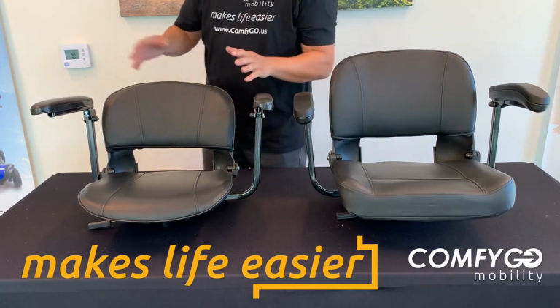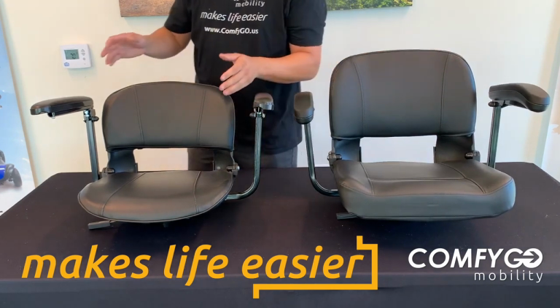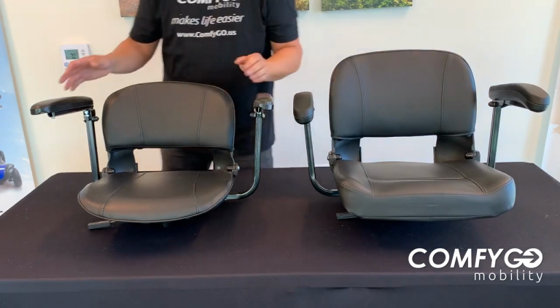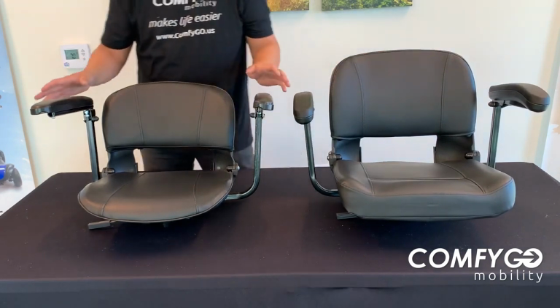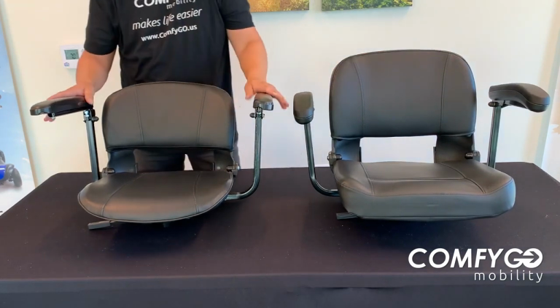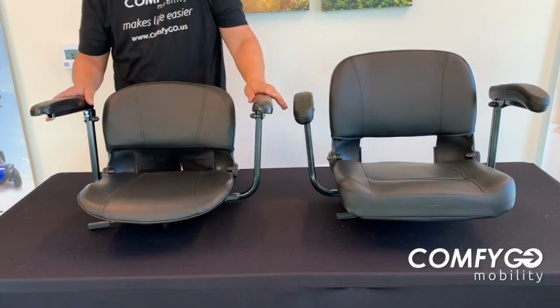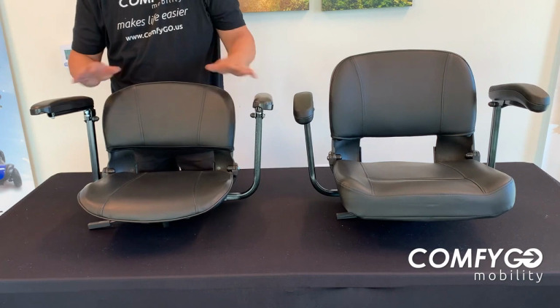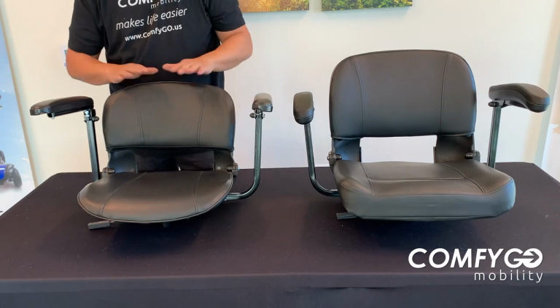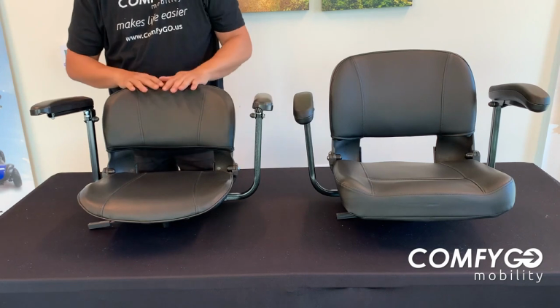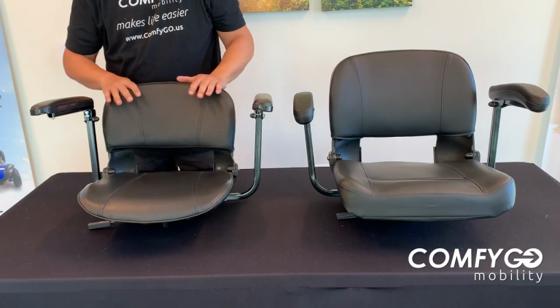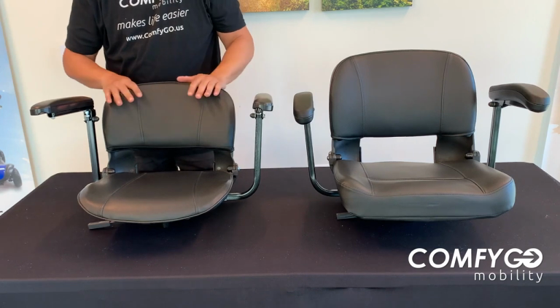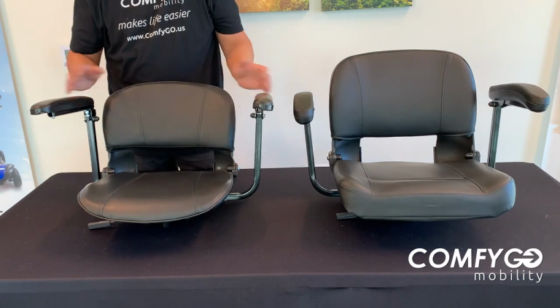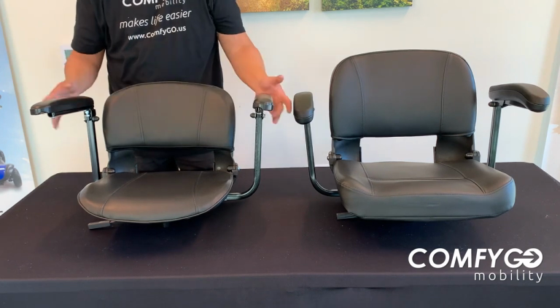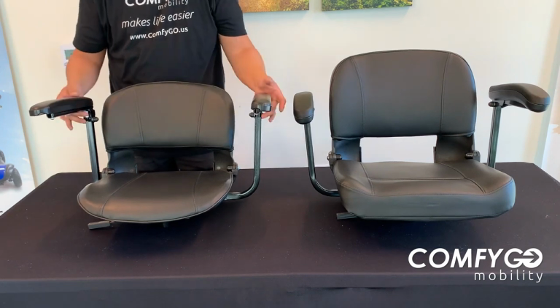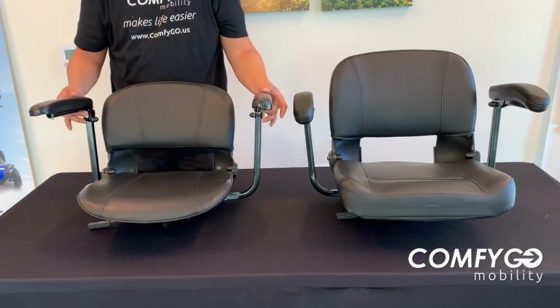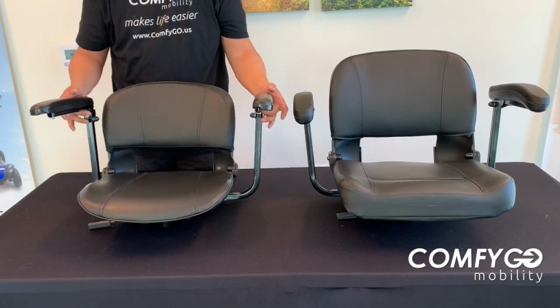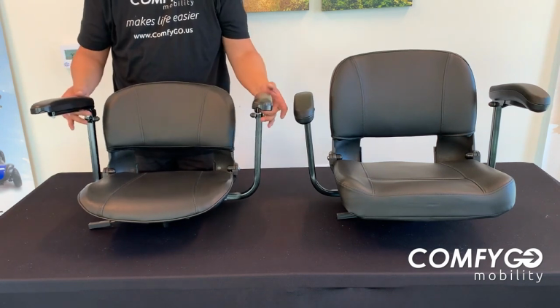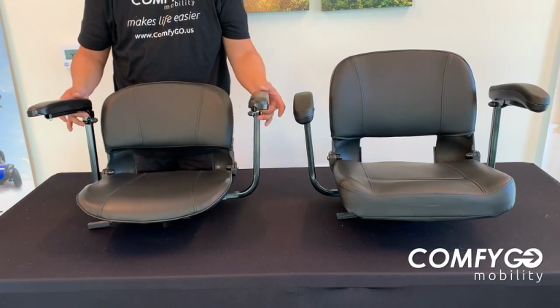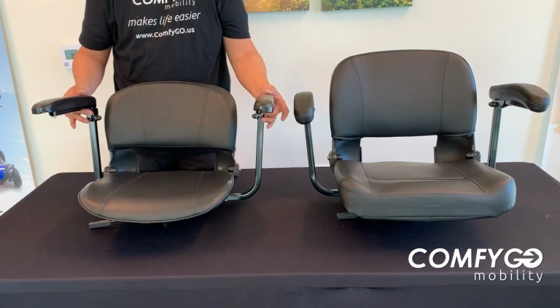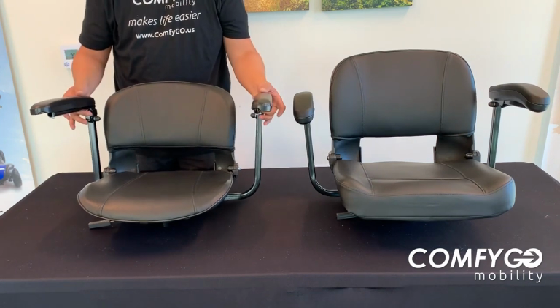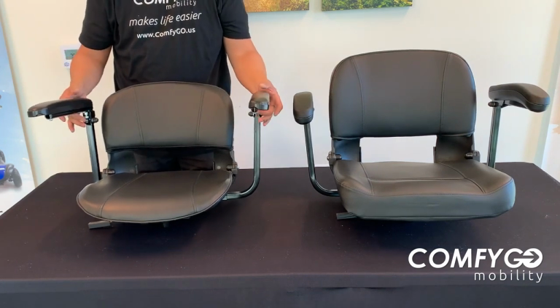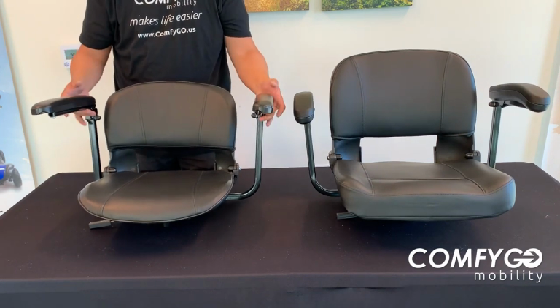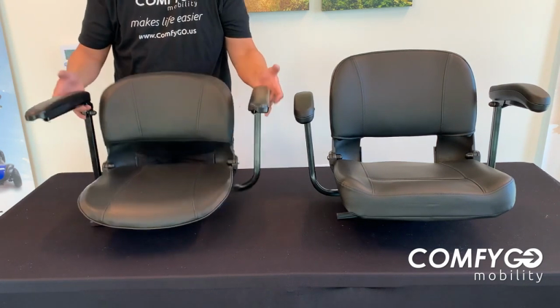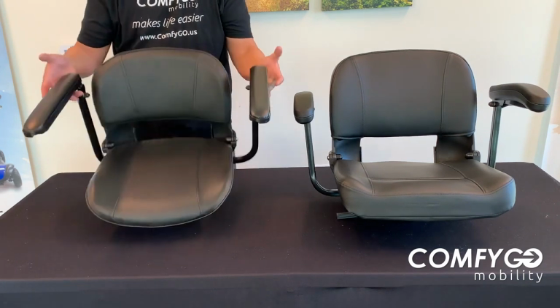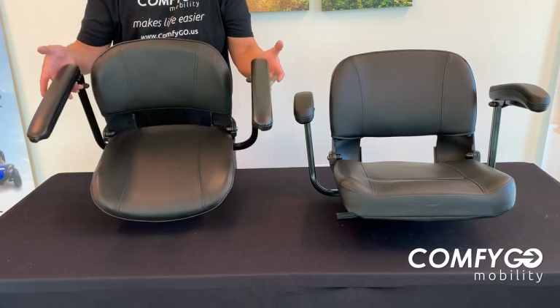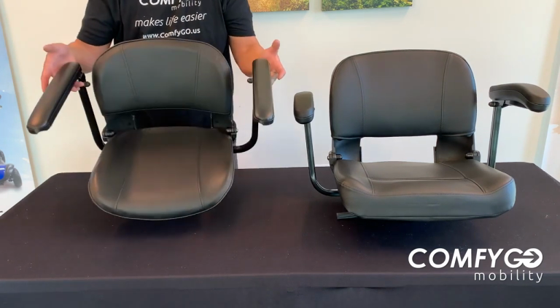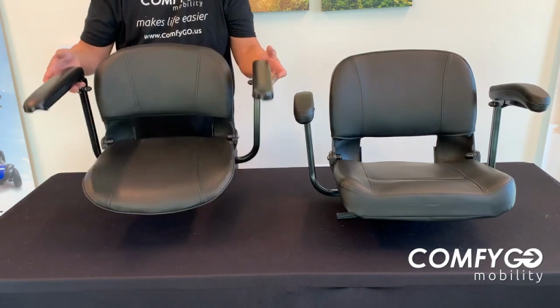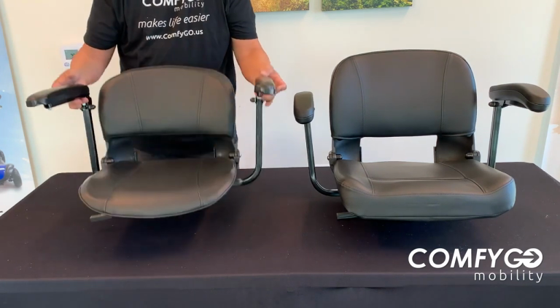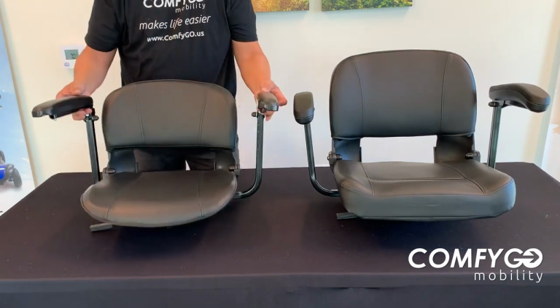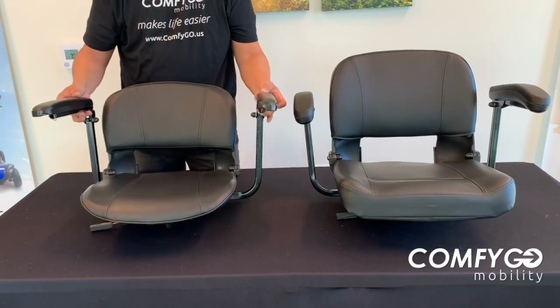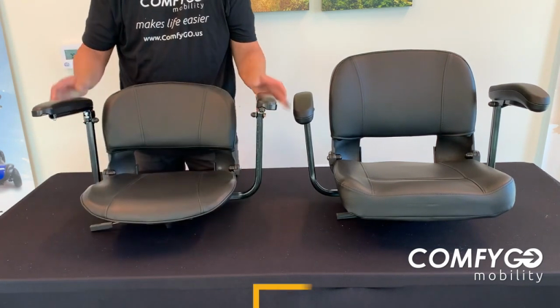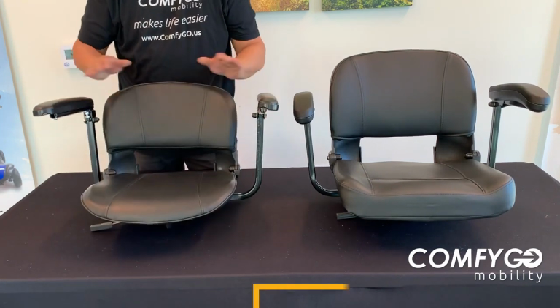This one is our standard seat — a little more lightweight, and you will save a little bit of money by going to the smaller seat here.